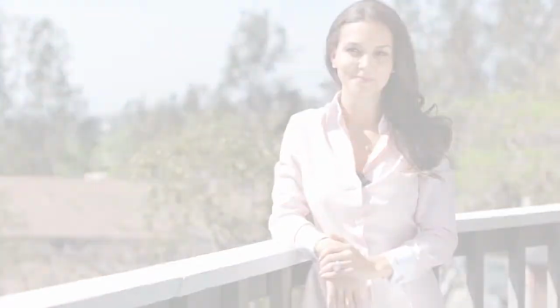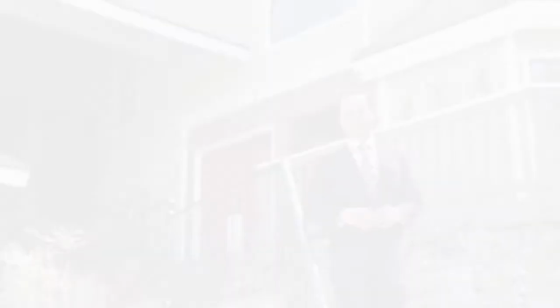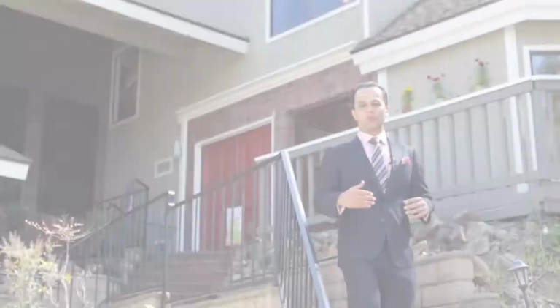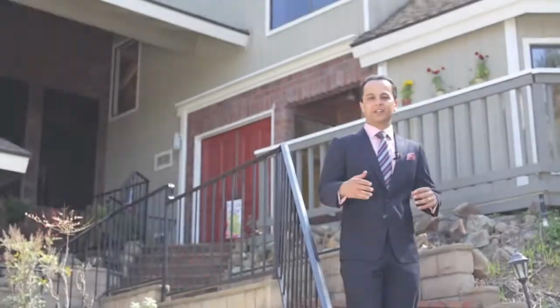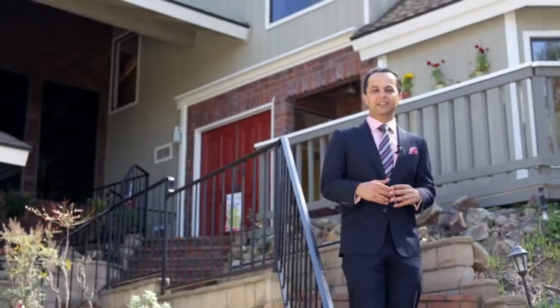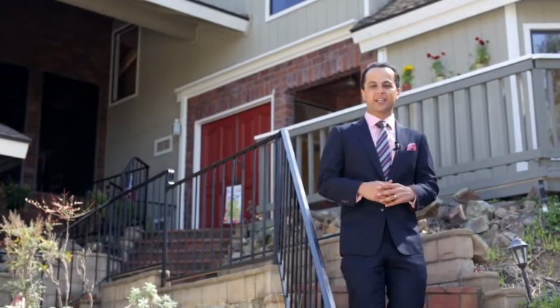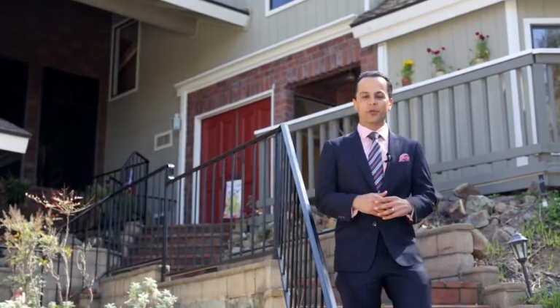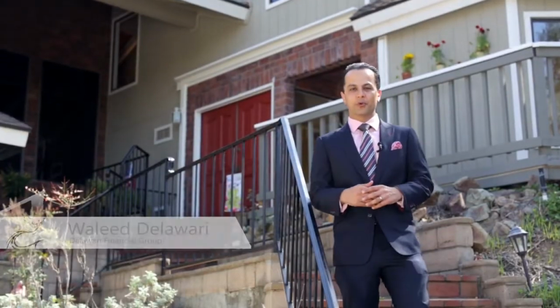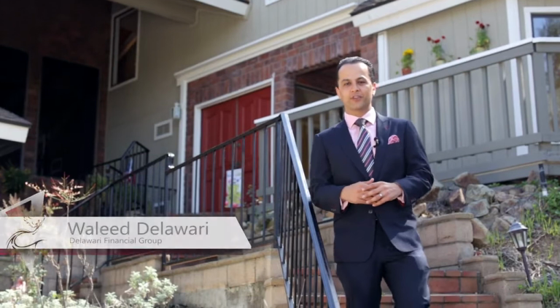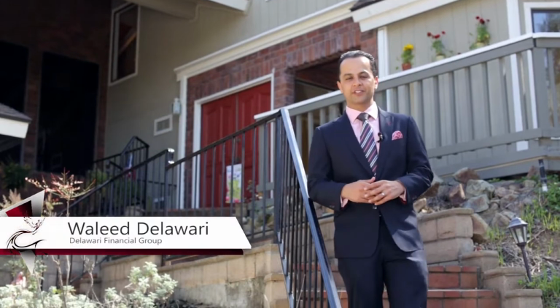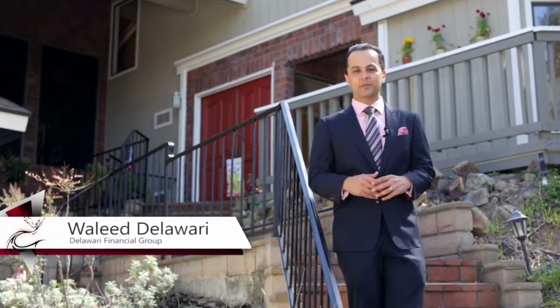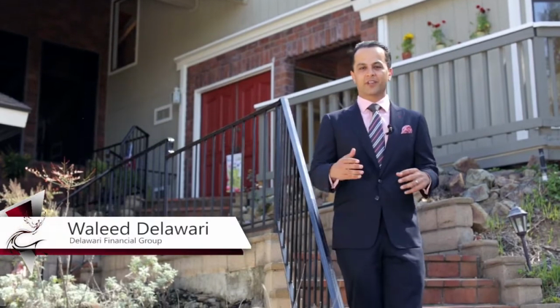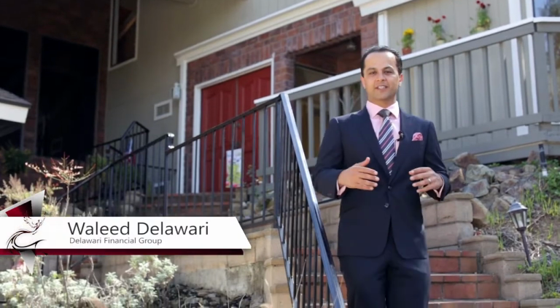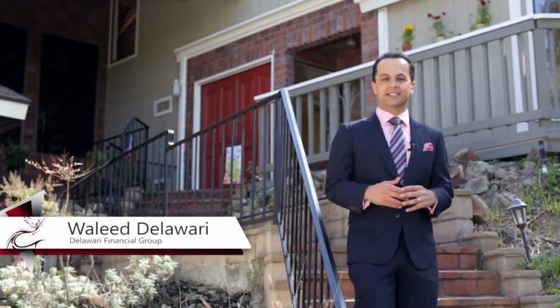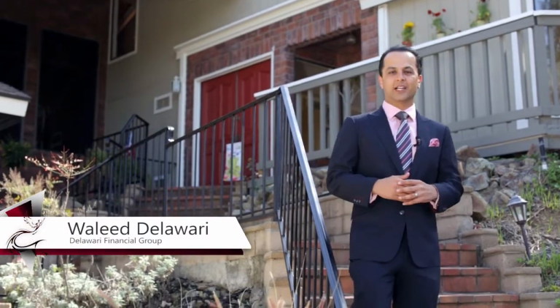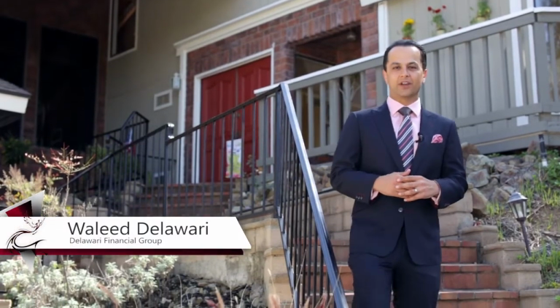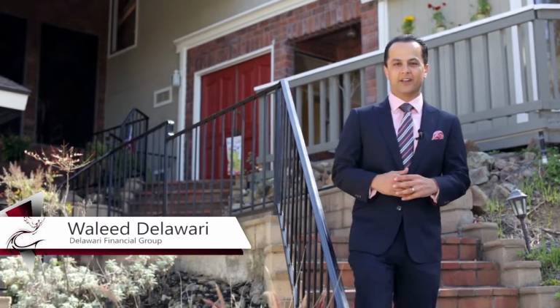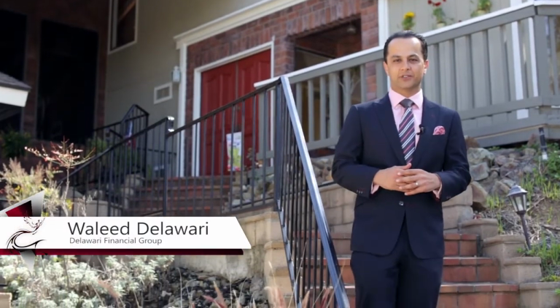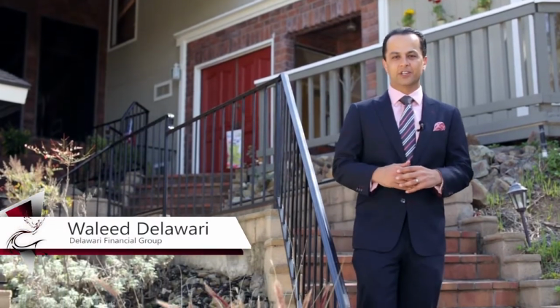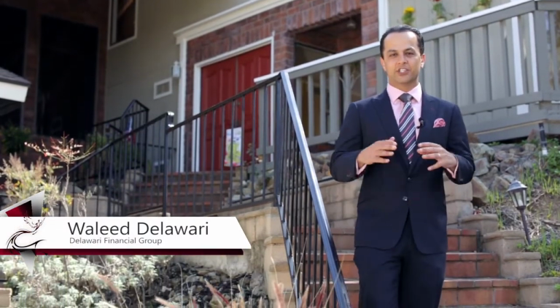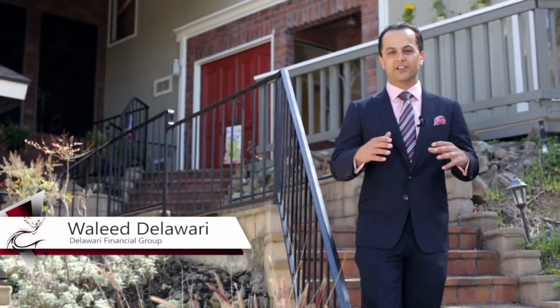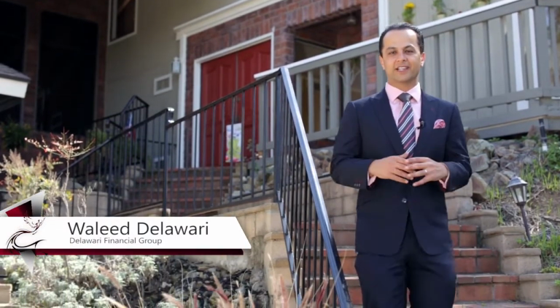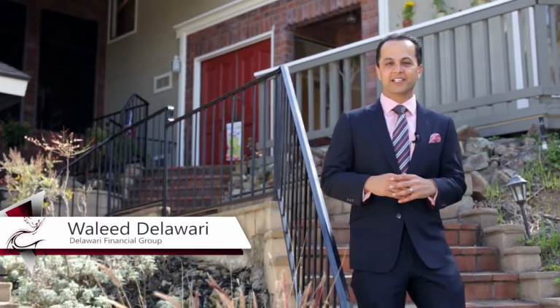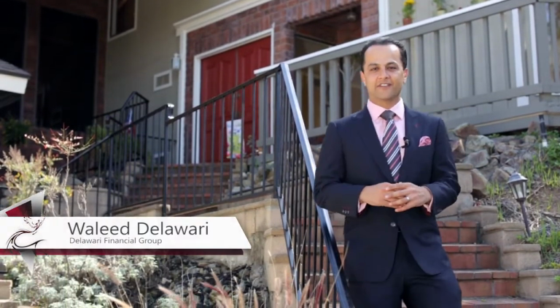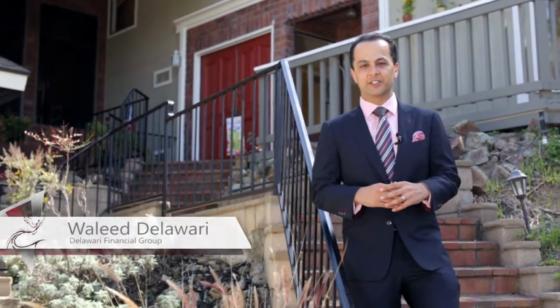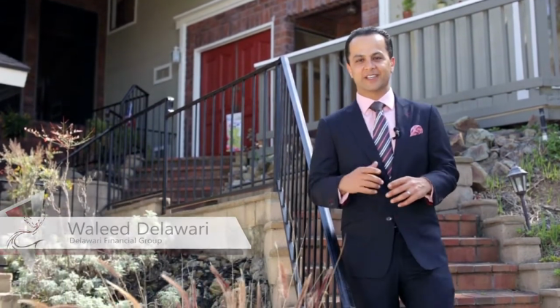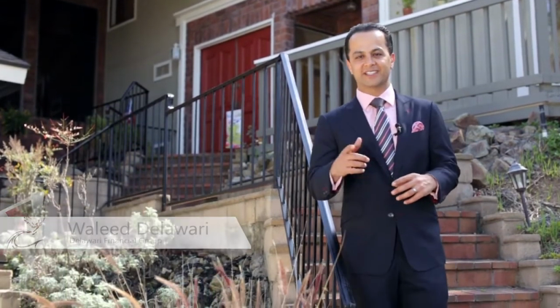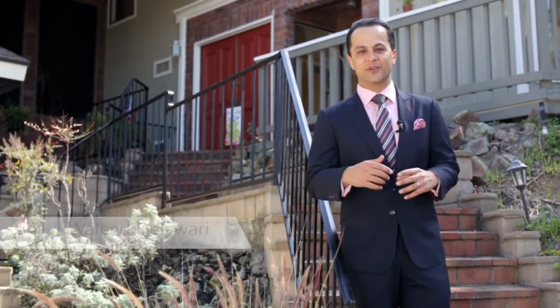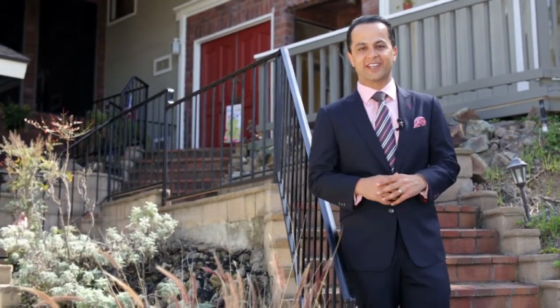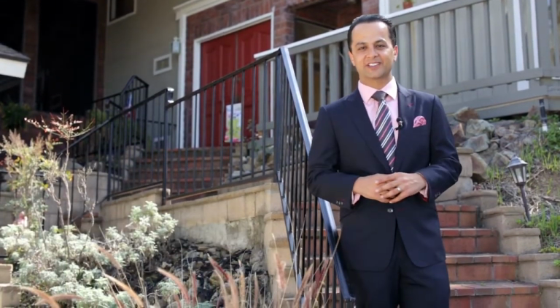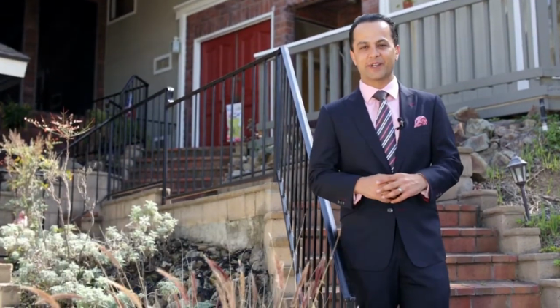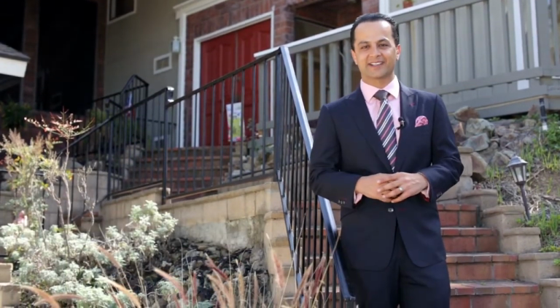This is Waleed. To get pre-approved for this home, think of us at Delaware Financial. Share us and like us on Facebook, and see you on the next open house.